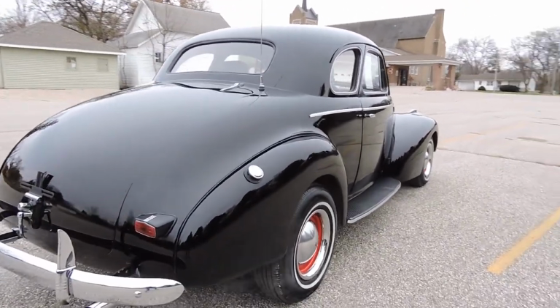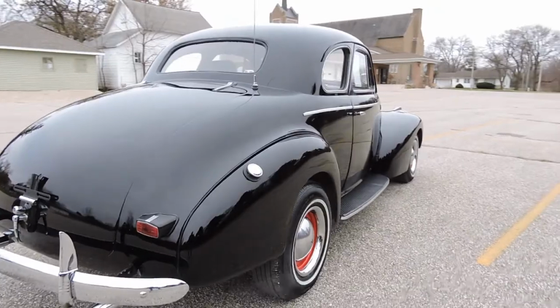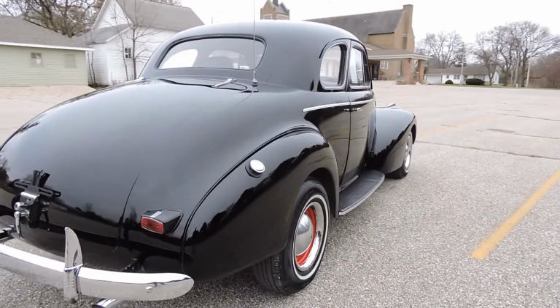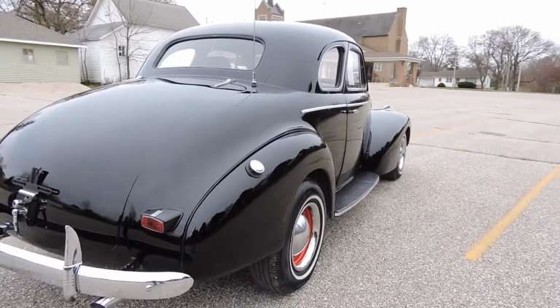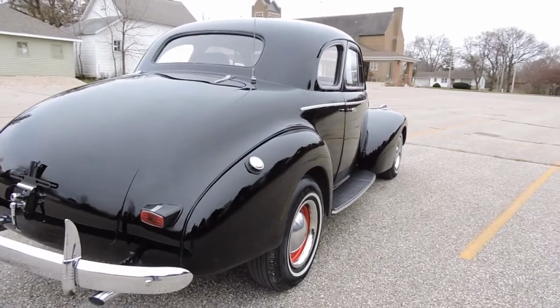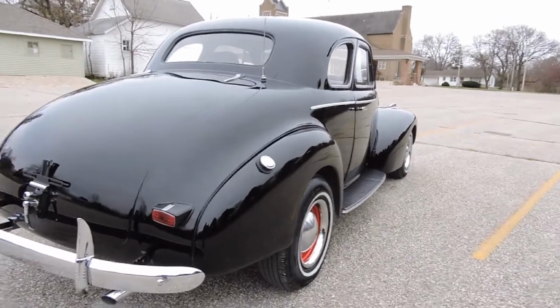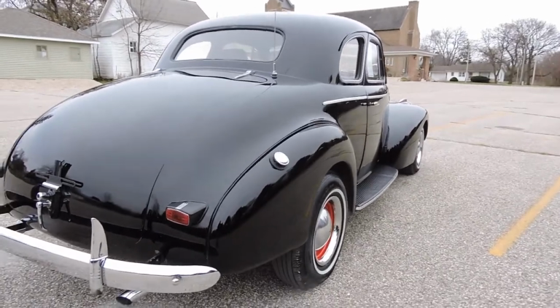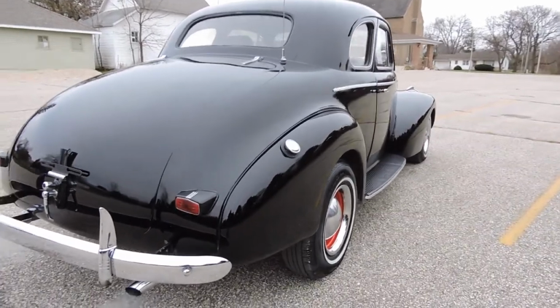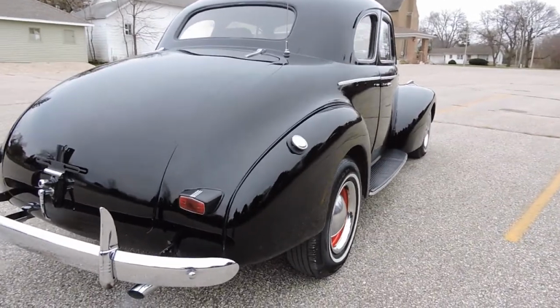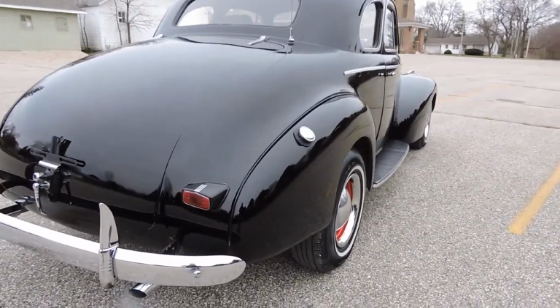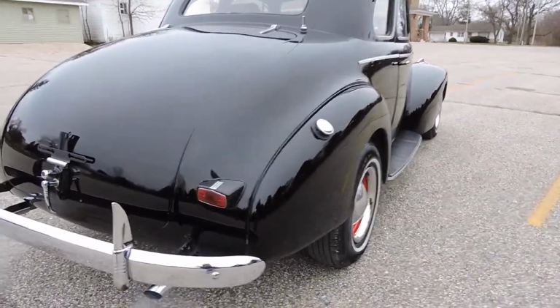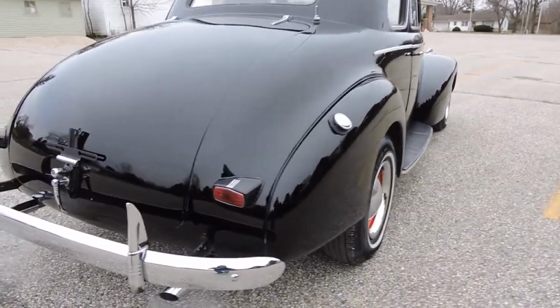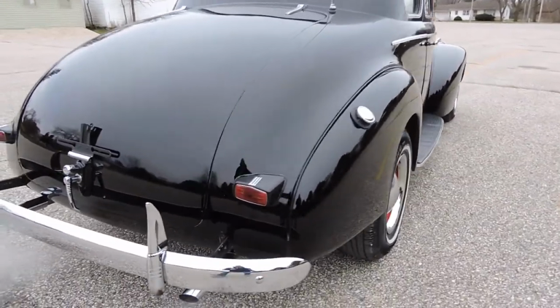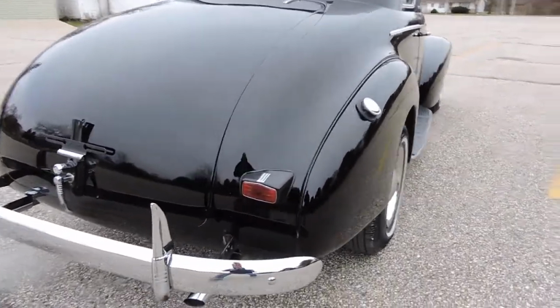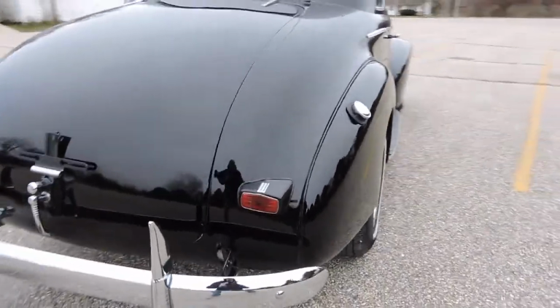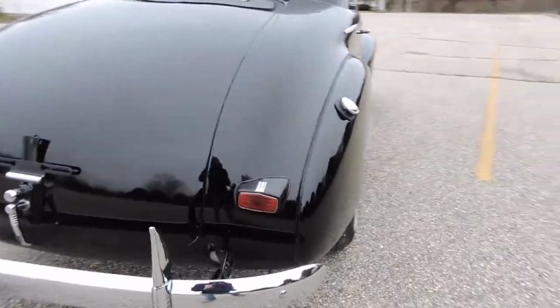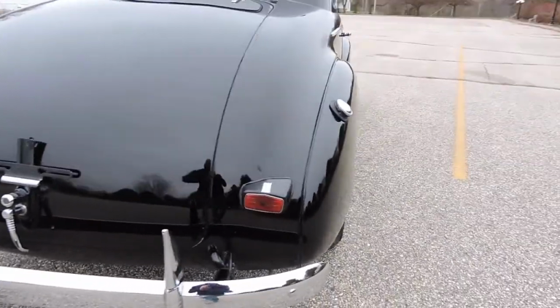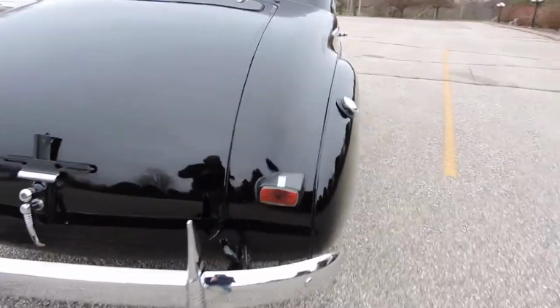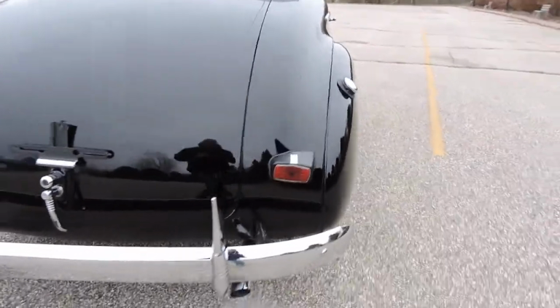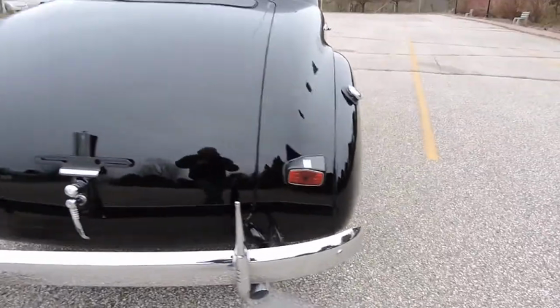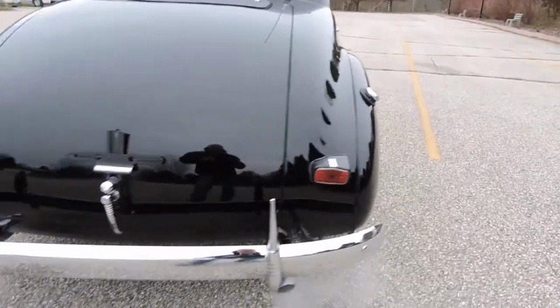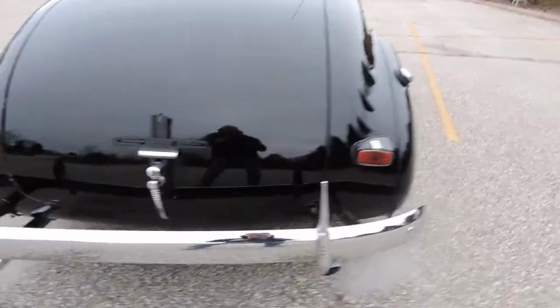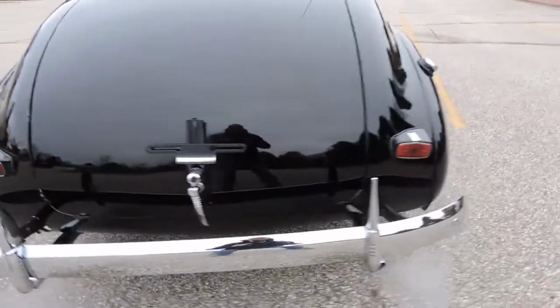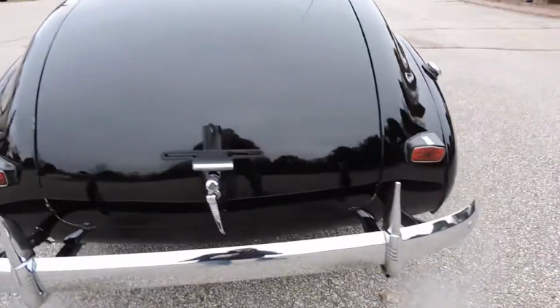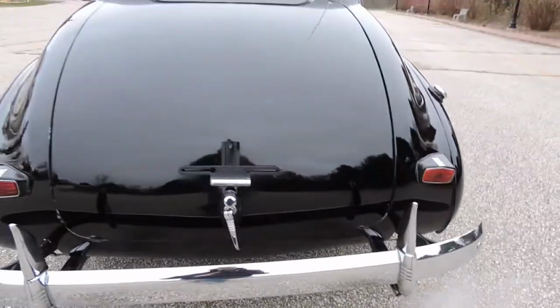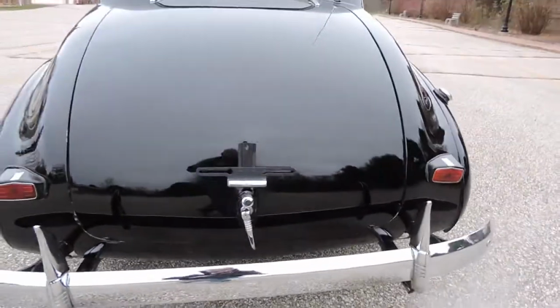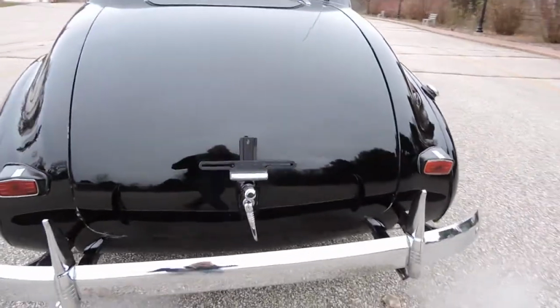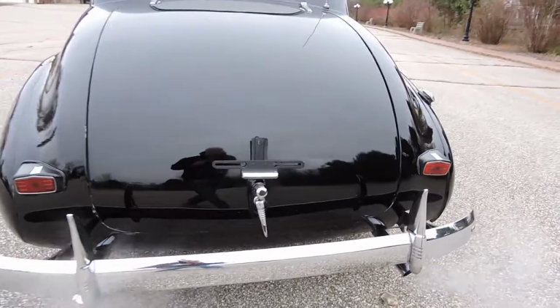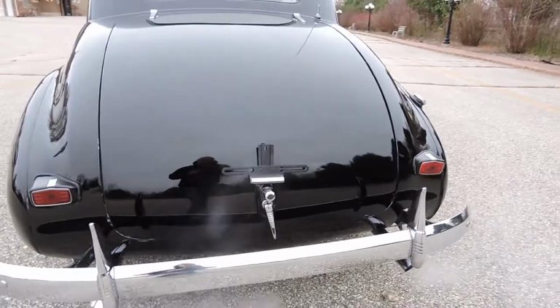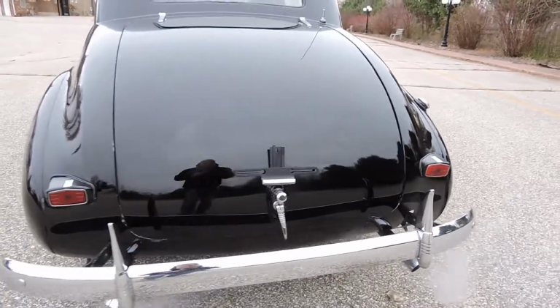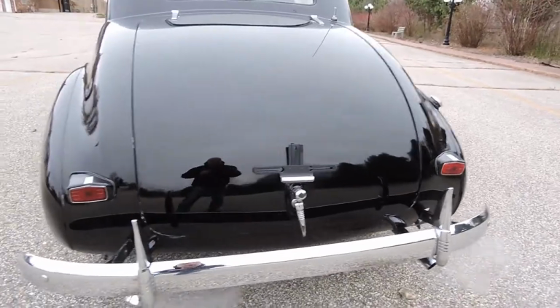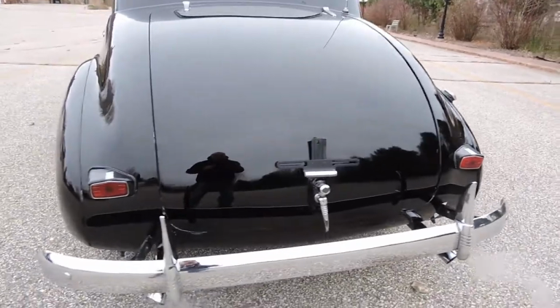No major dents anywhere on it. The paint, on a scale of one to ten, I'd give it a definite eight. Looks really nice.